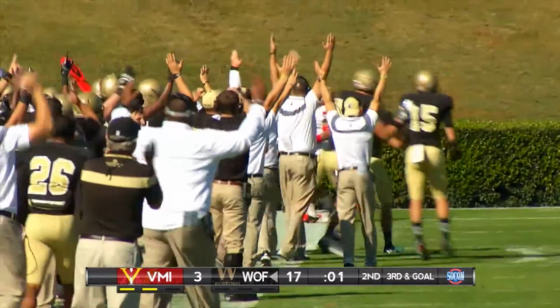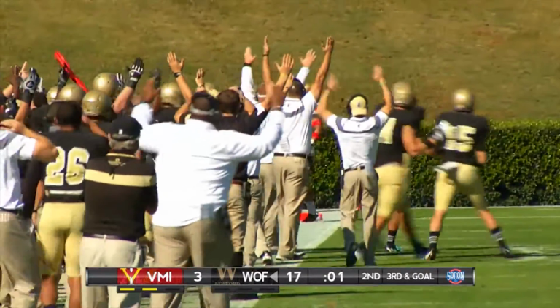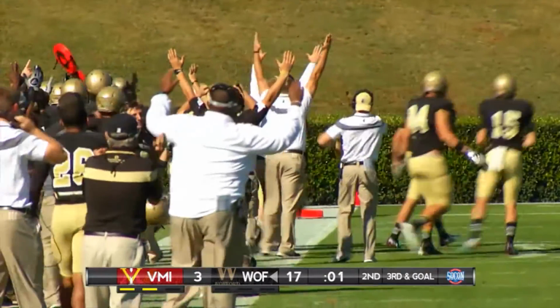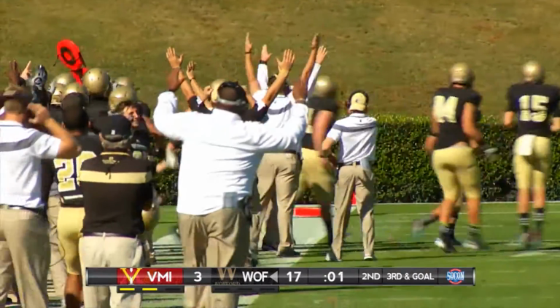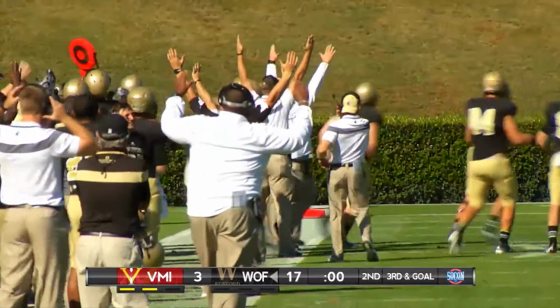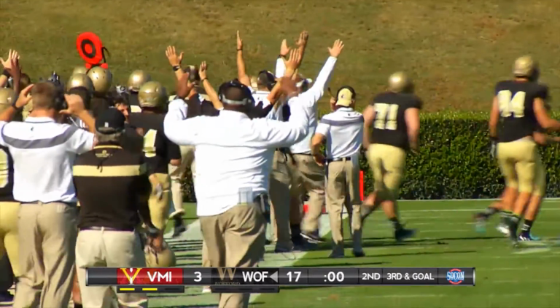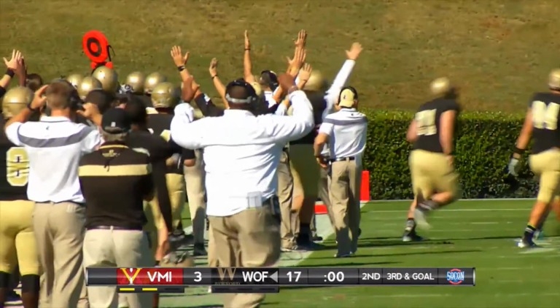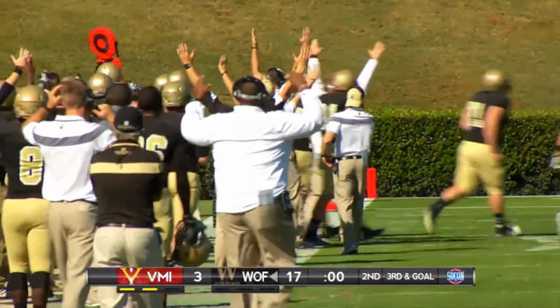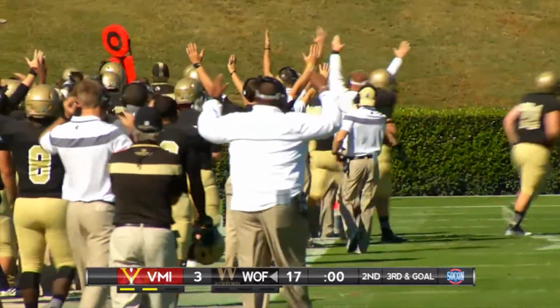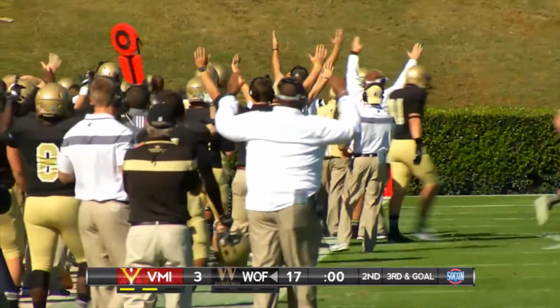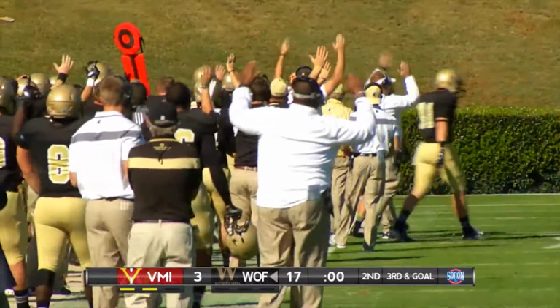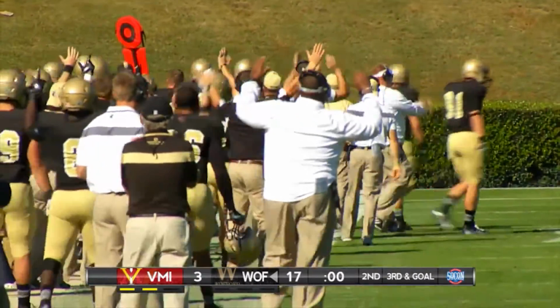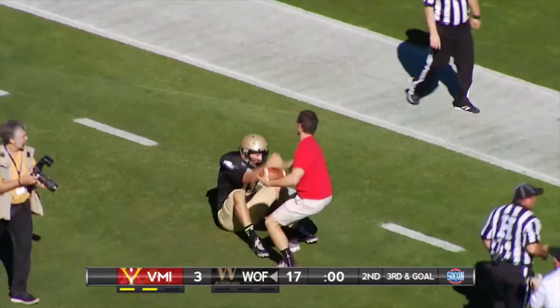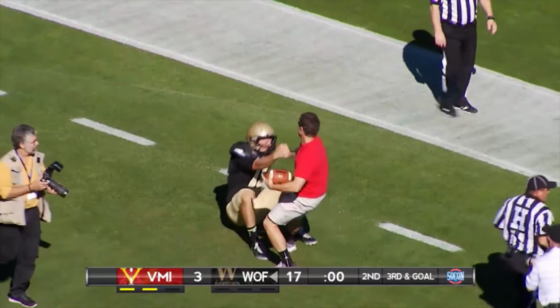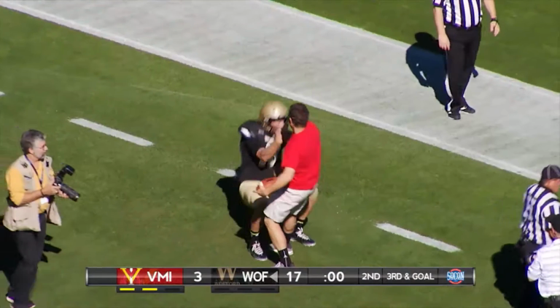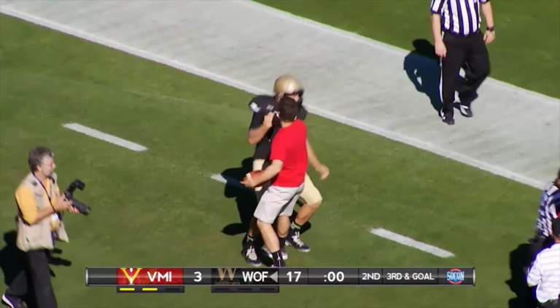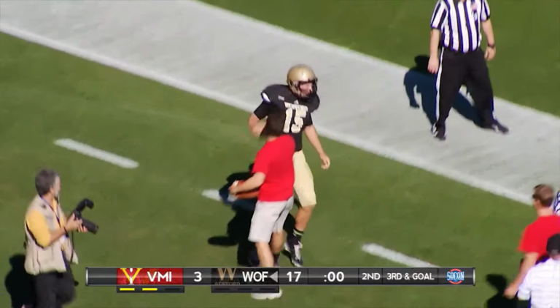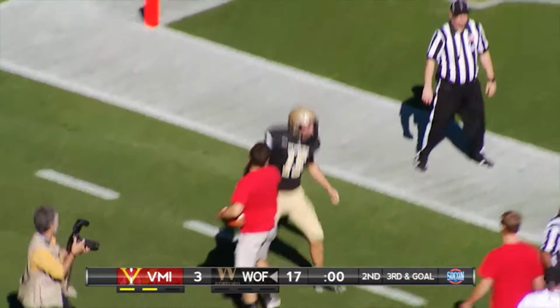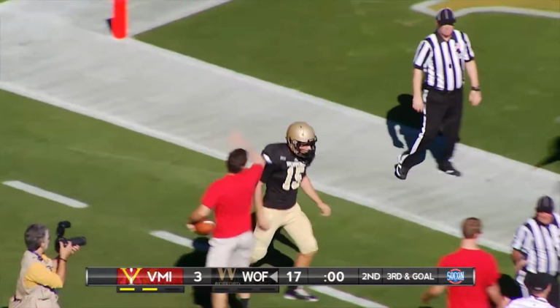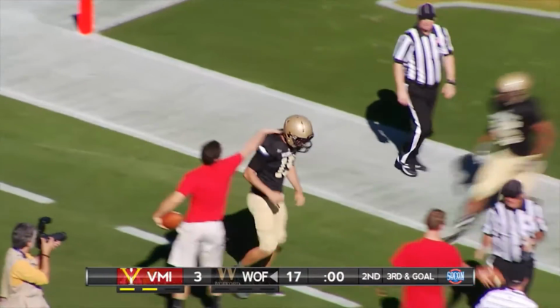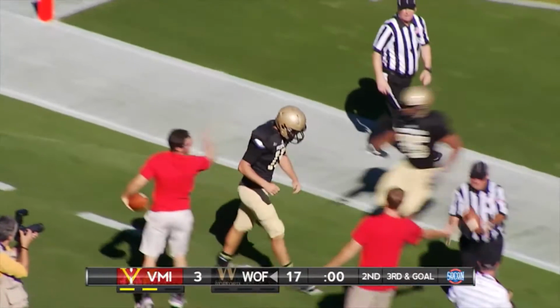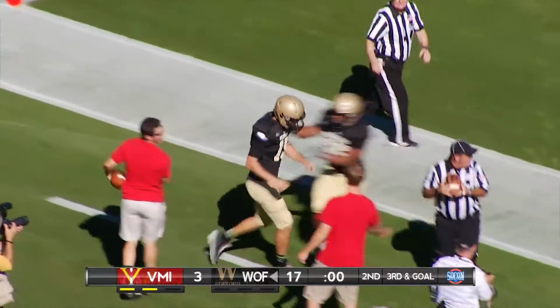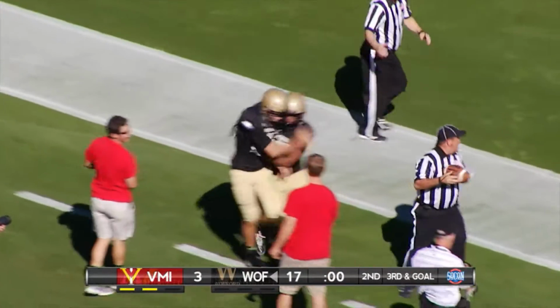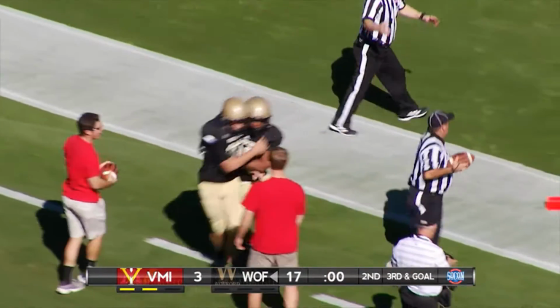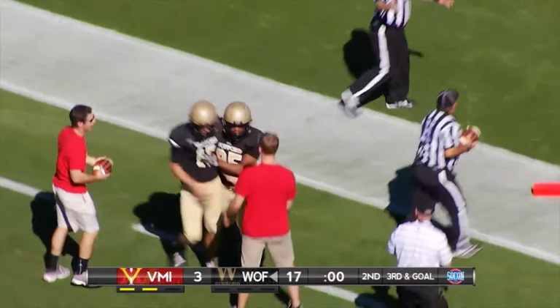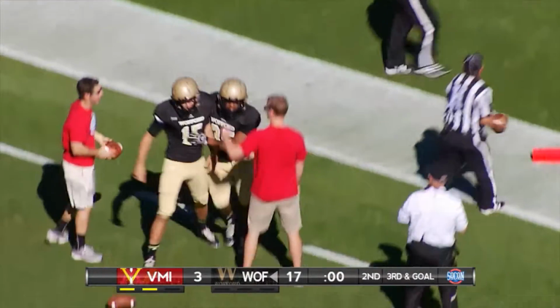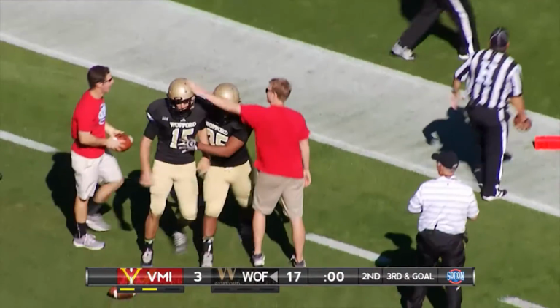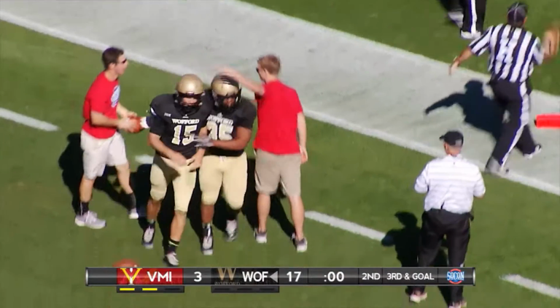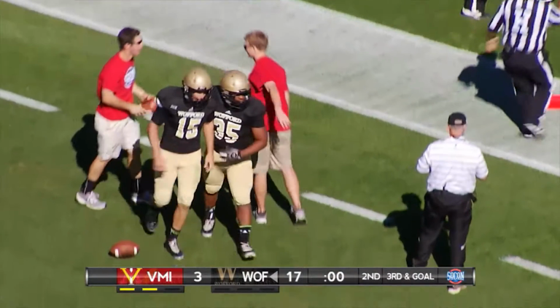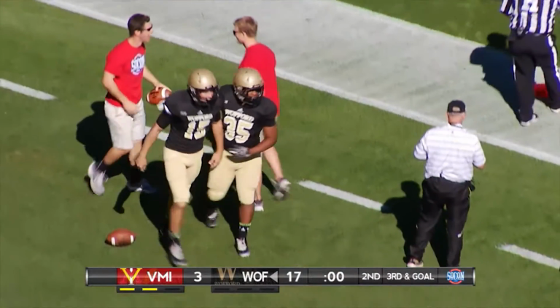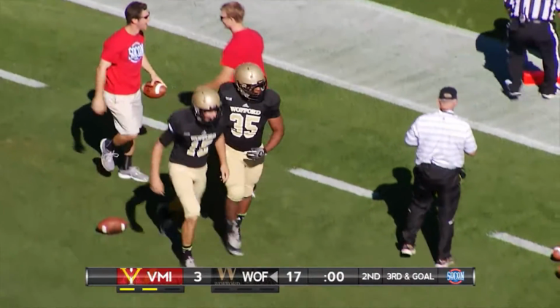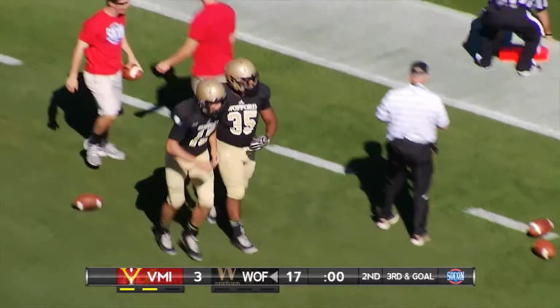Did he get there? Touchdown, Wofford! What a run by Michael Weimer. Wow.